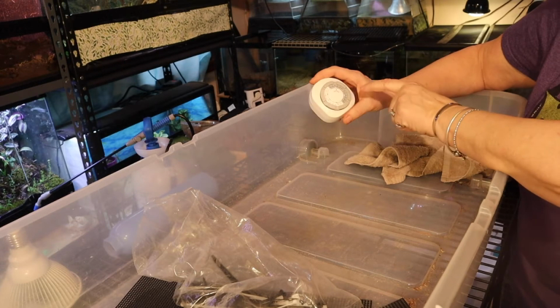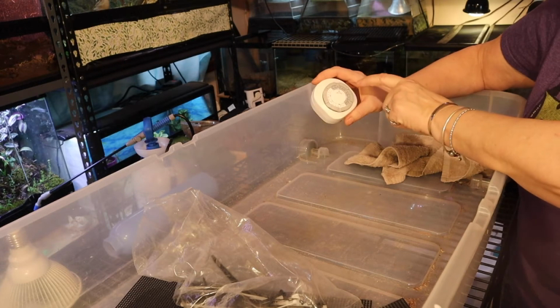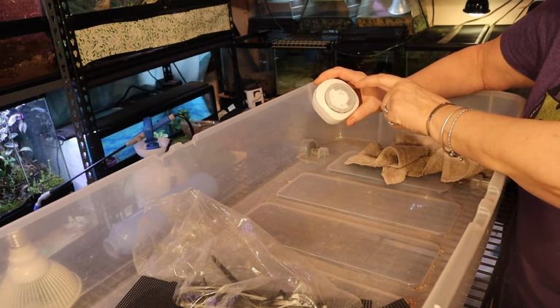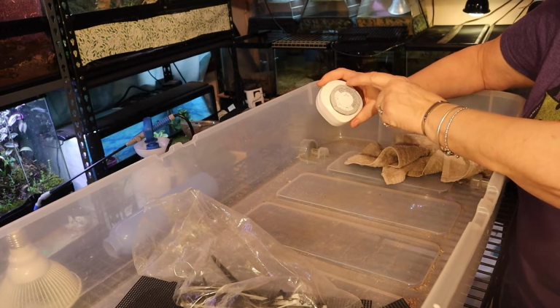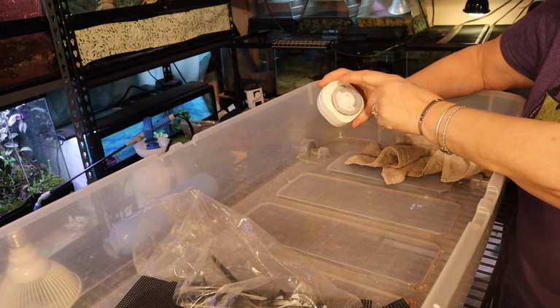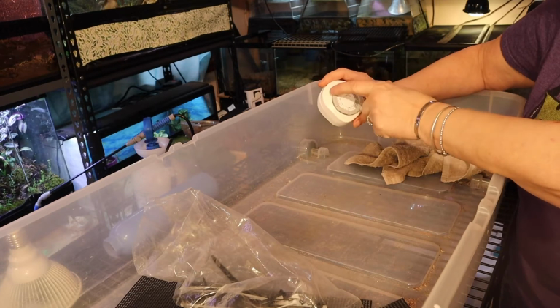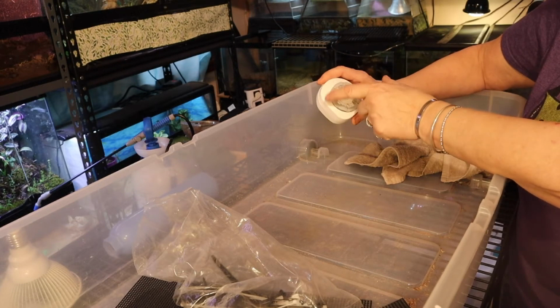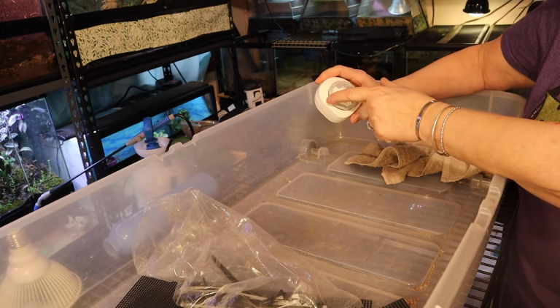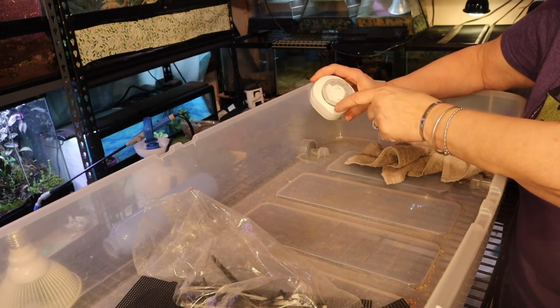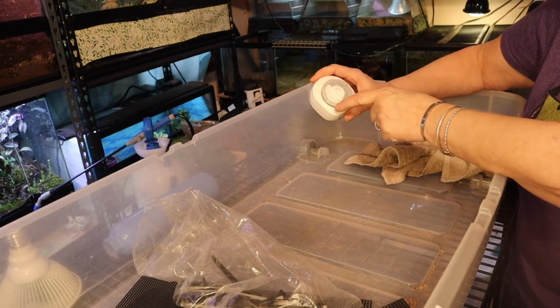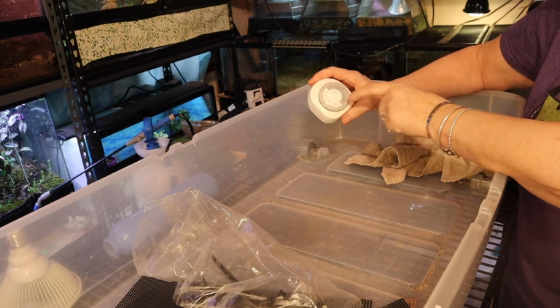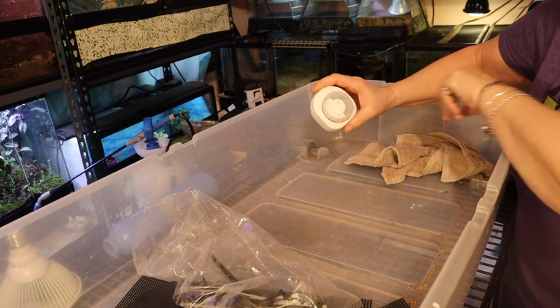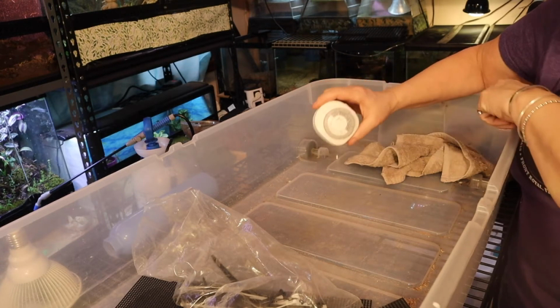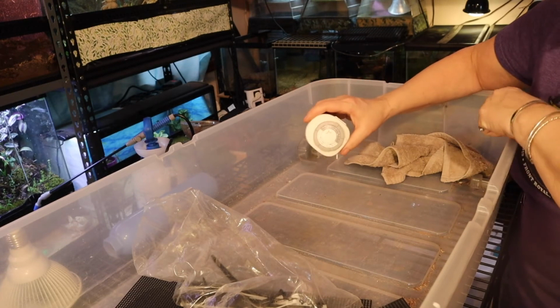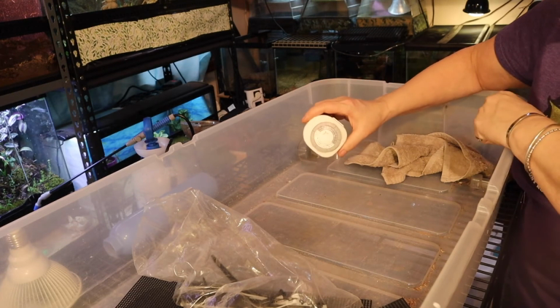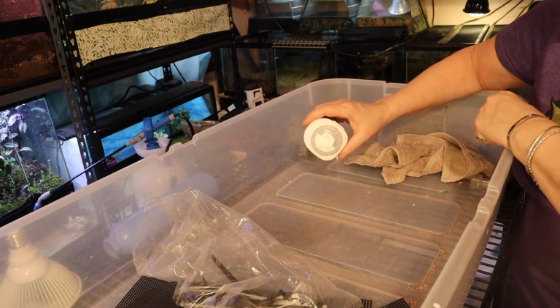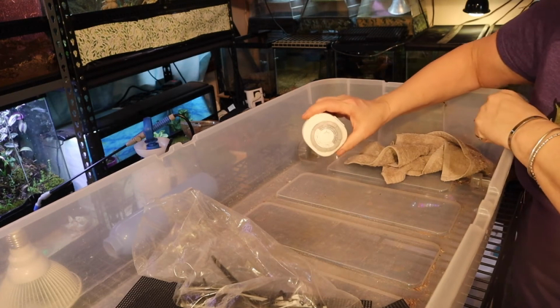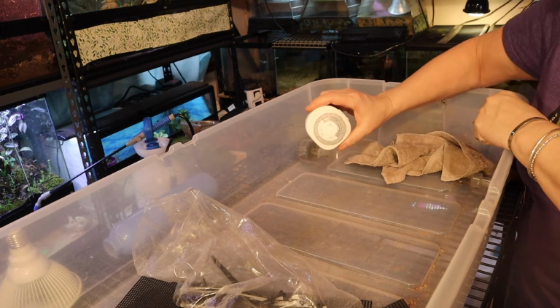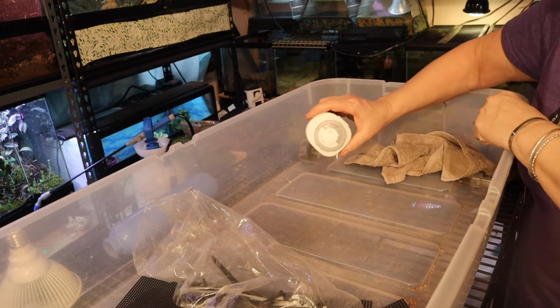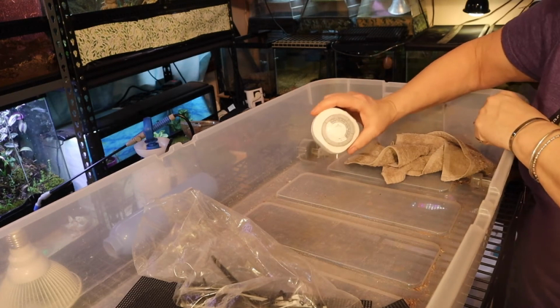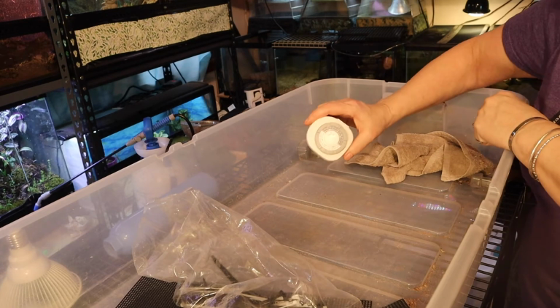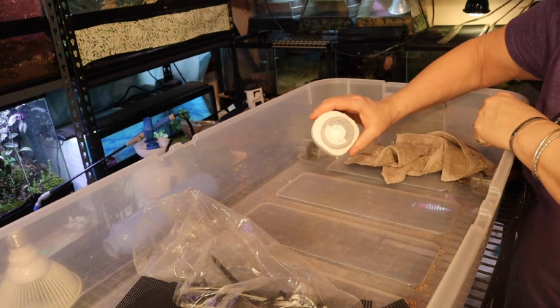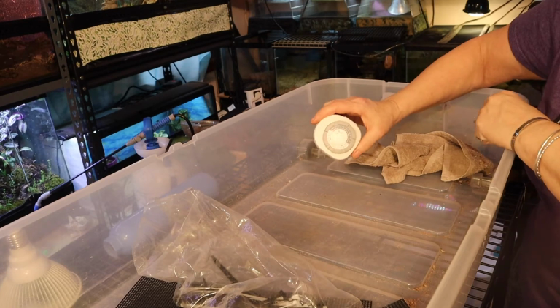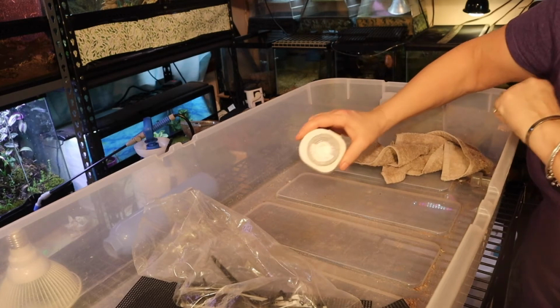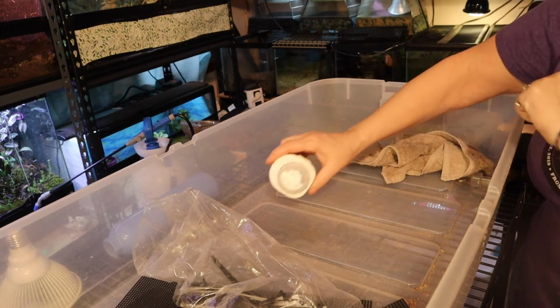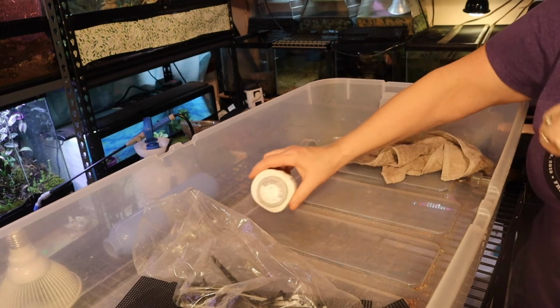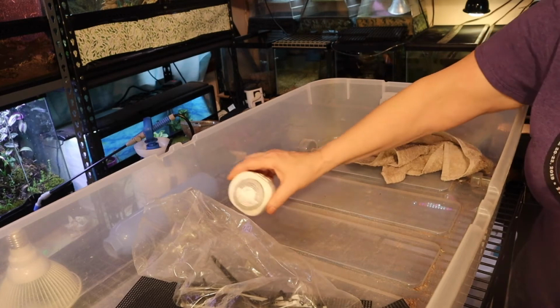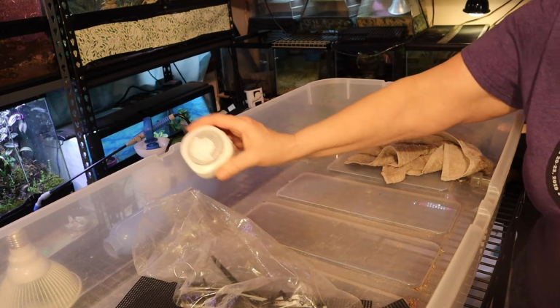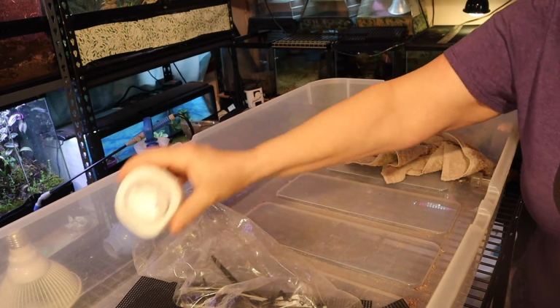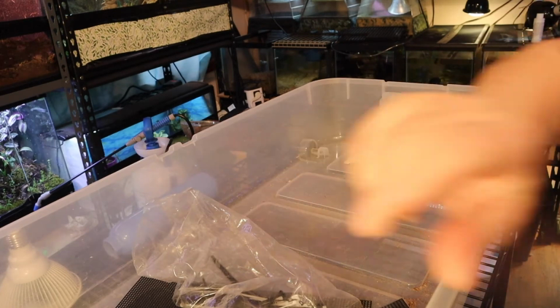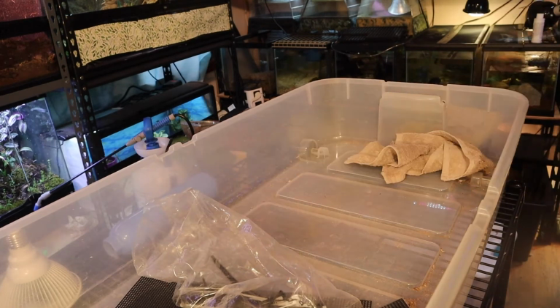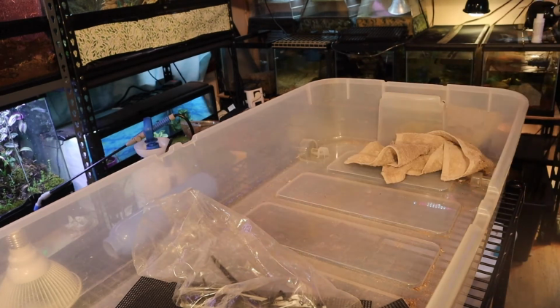So it'll be on one, two, three, four, five, six times a day. Now let's see if I can cover up that deli cup. This is what it's sitting in — in the water — and I want to cover it.